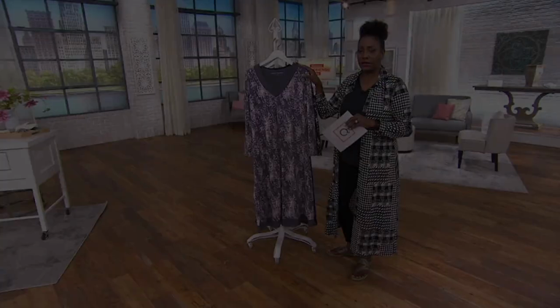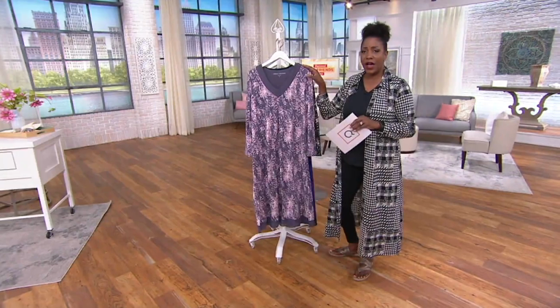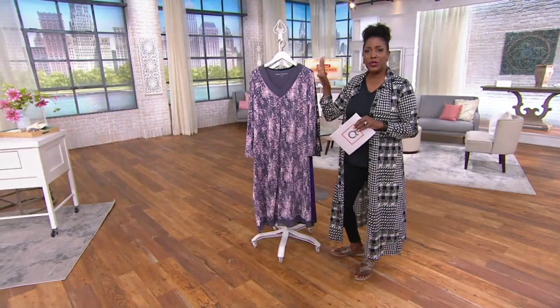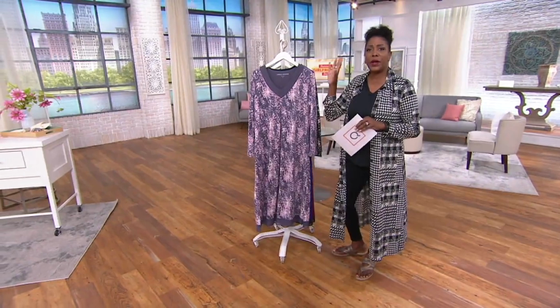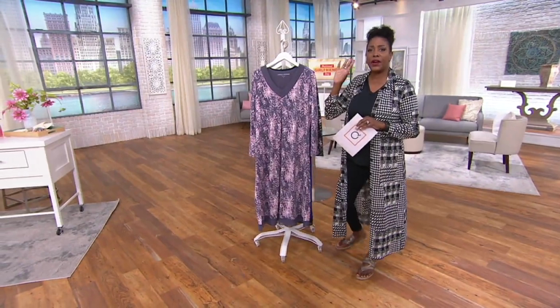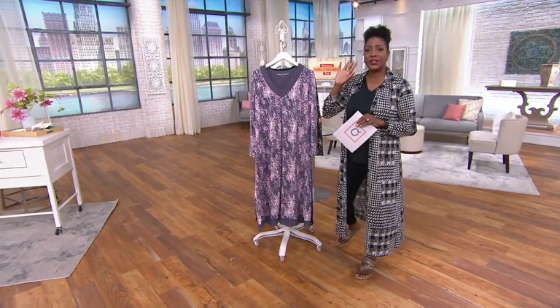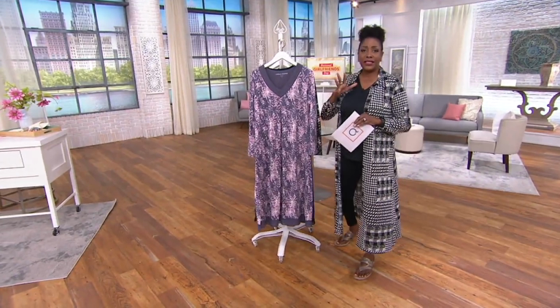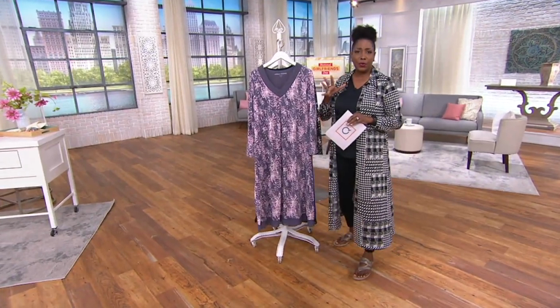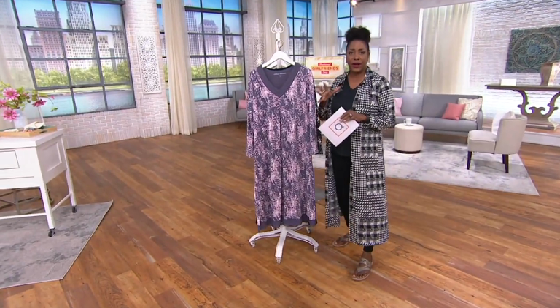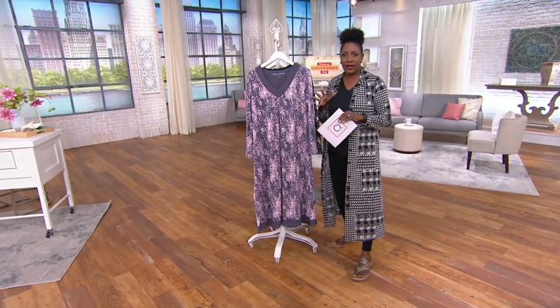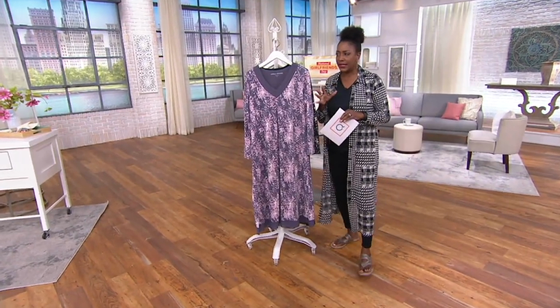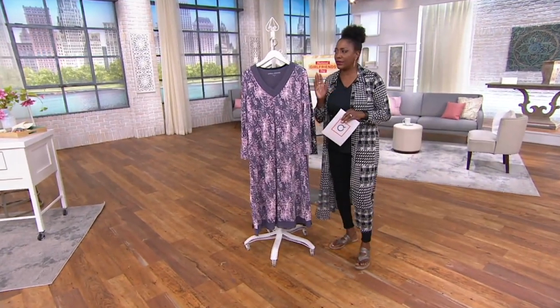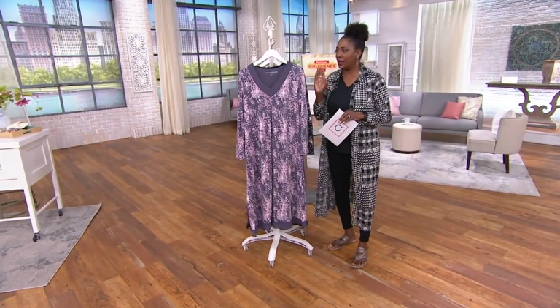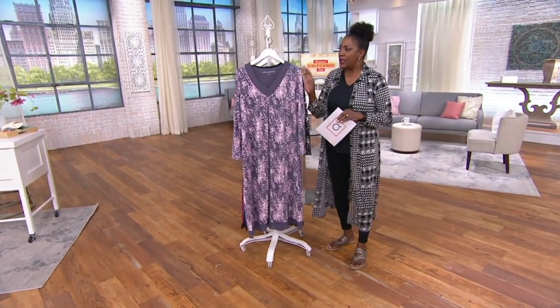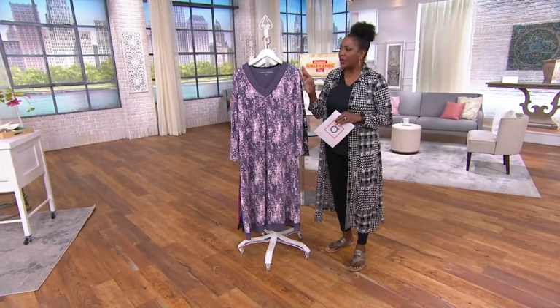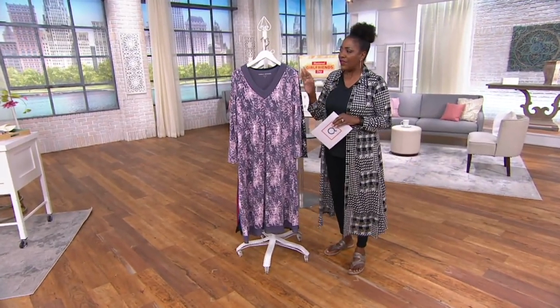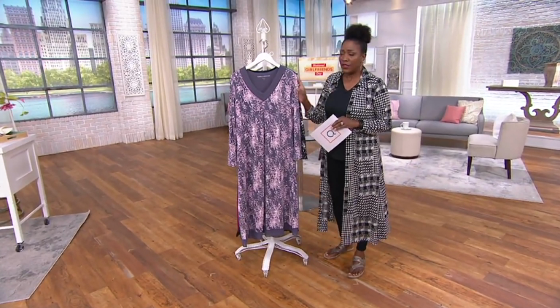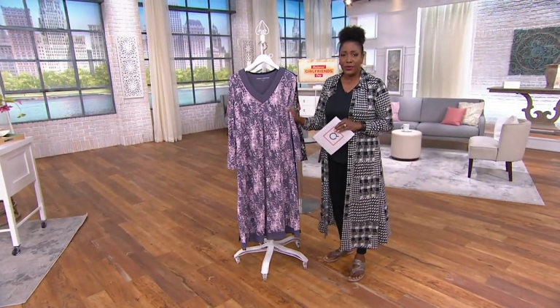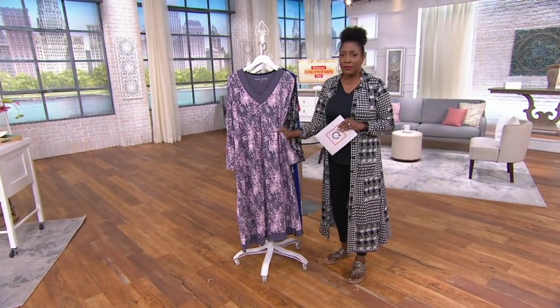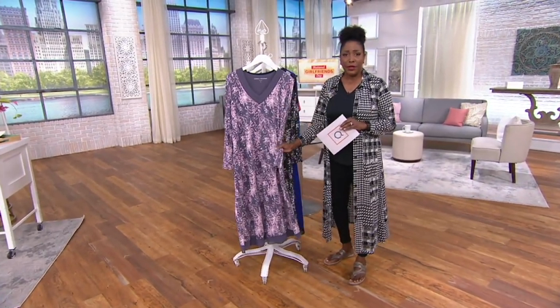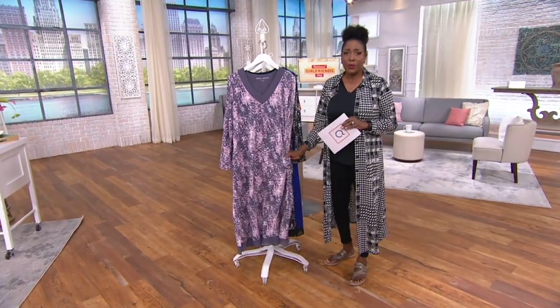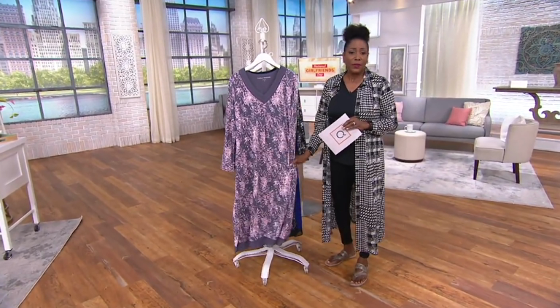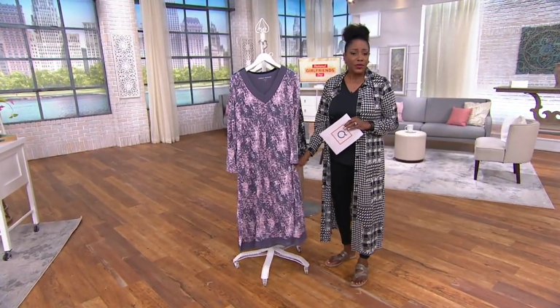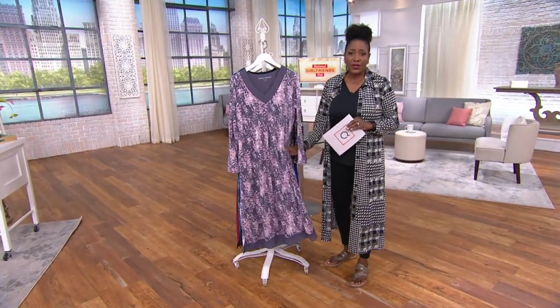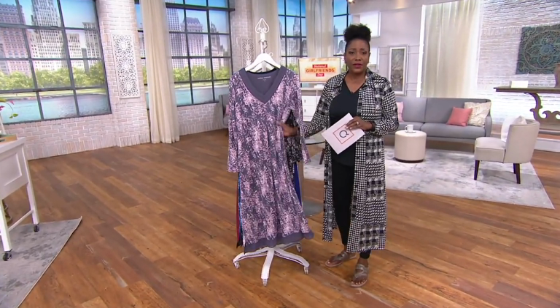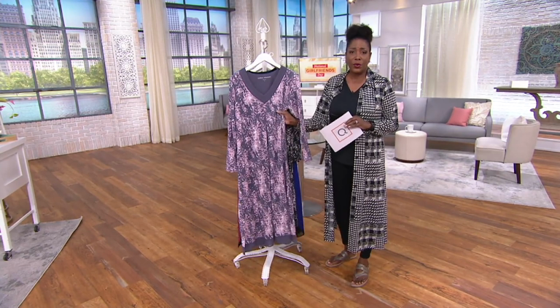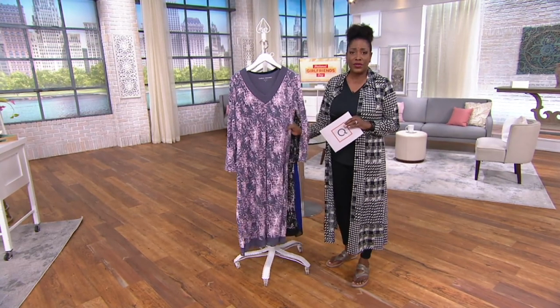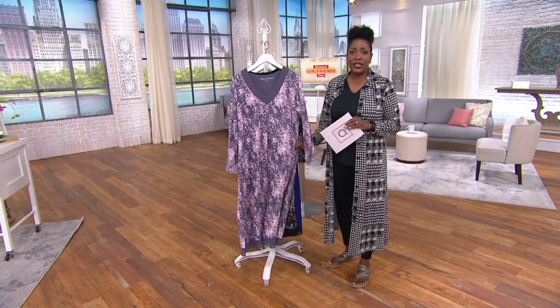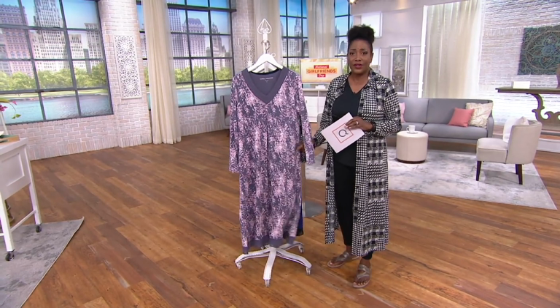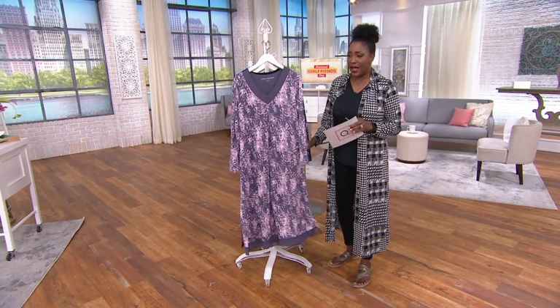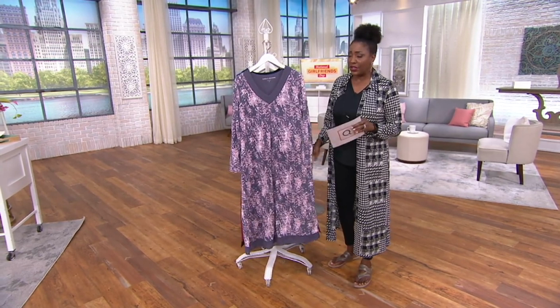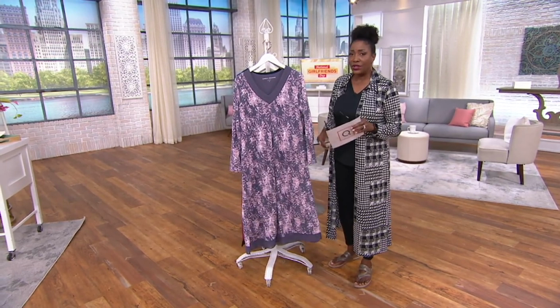Loungewear, sleepwear, etc. Available in better department stores and, of course, here at The Q.